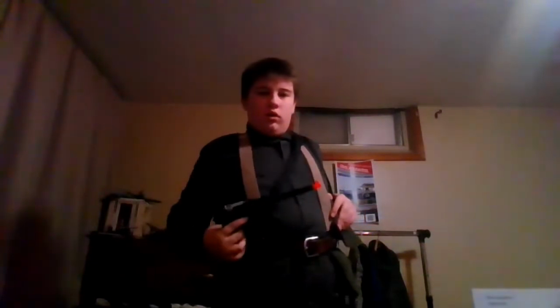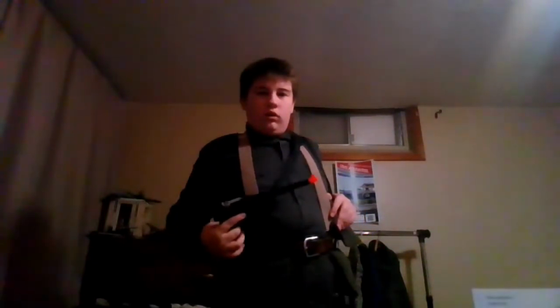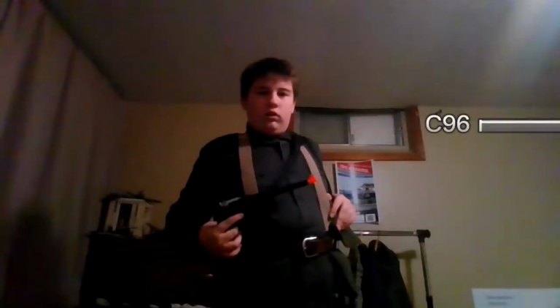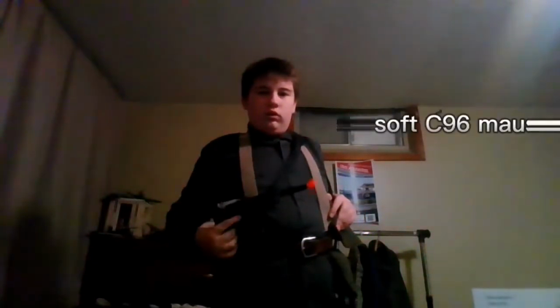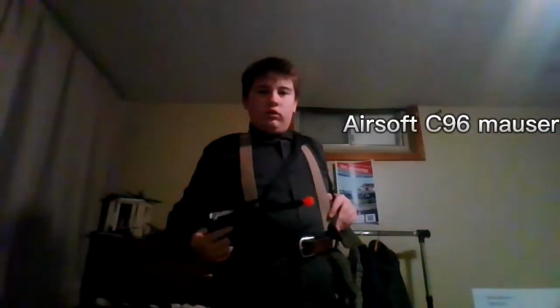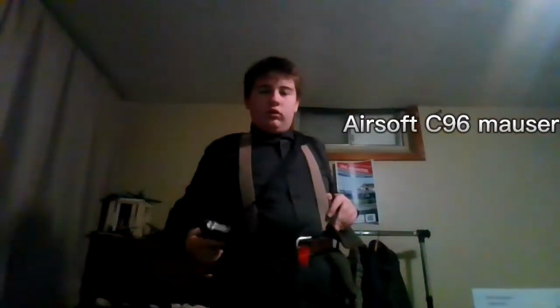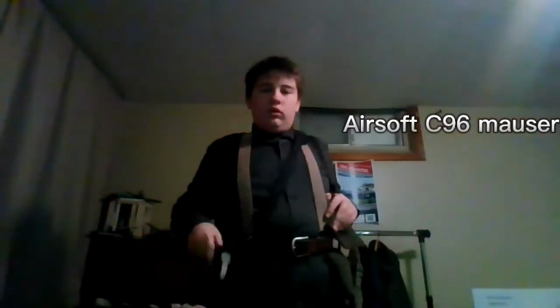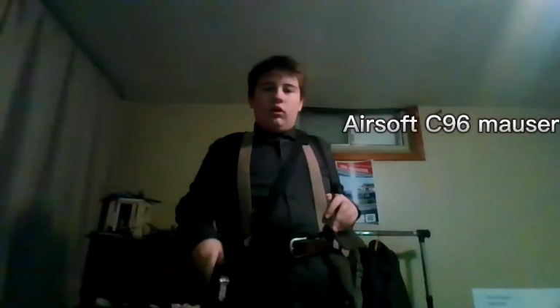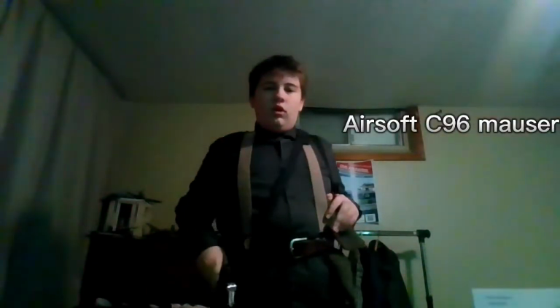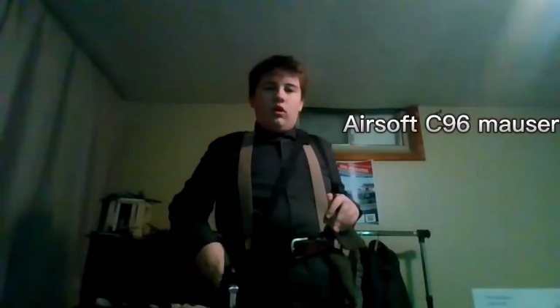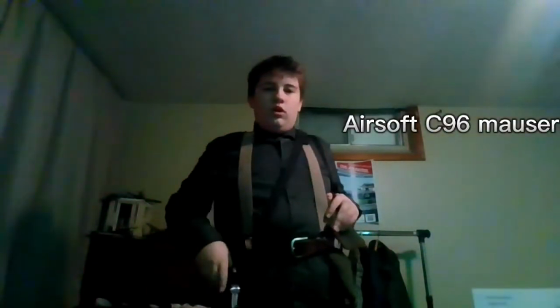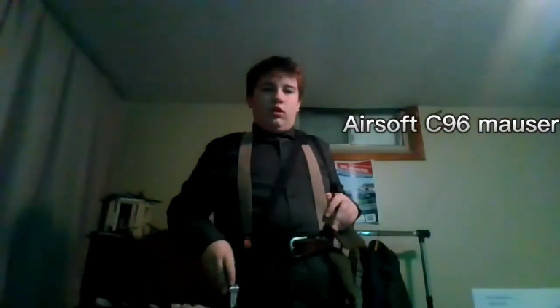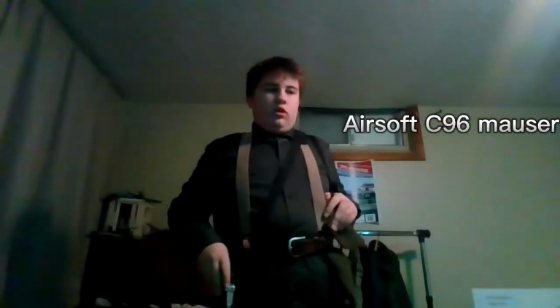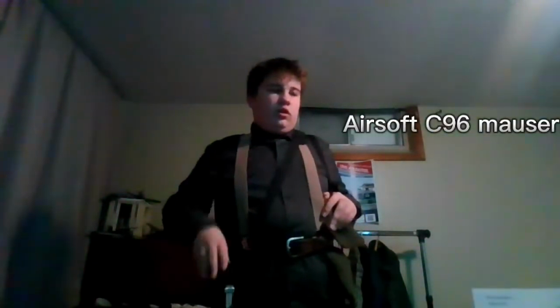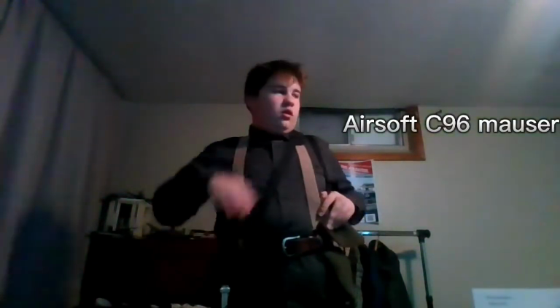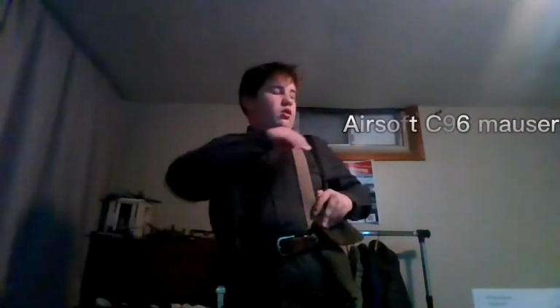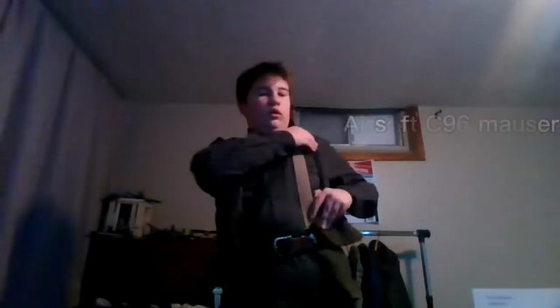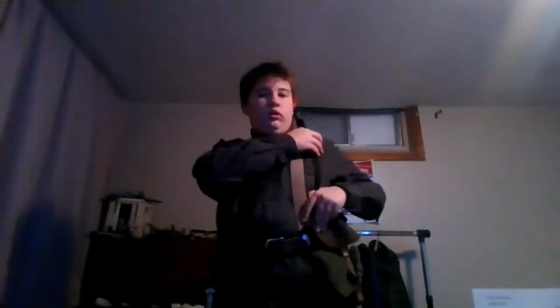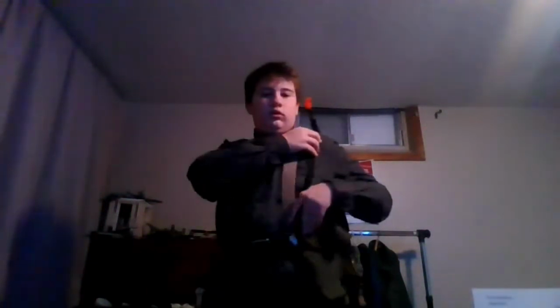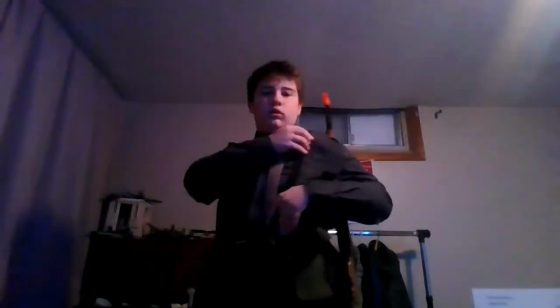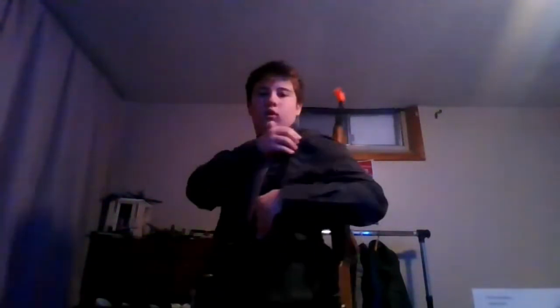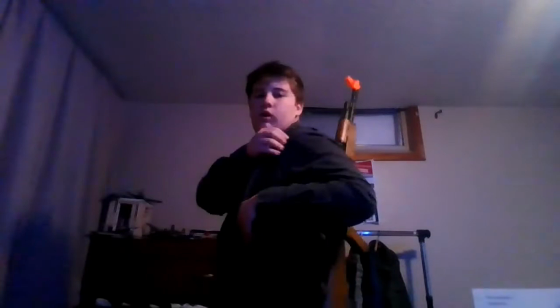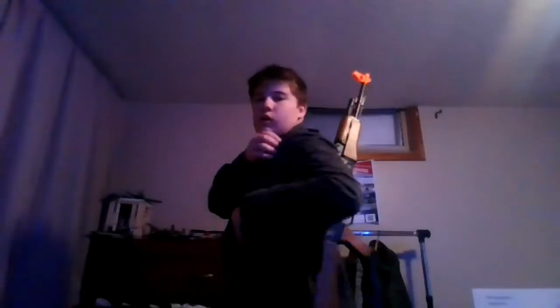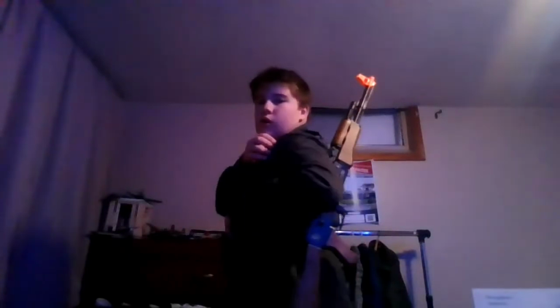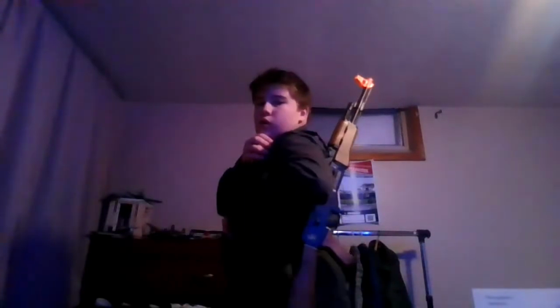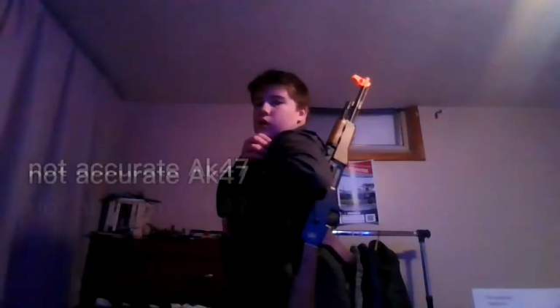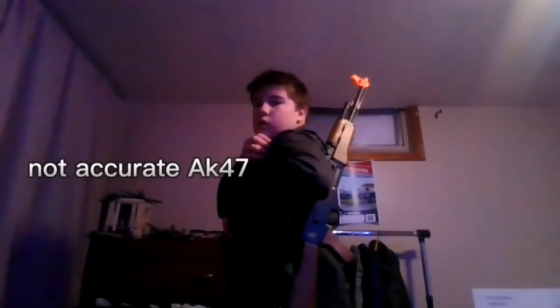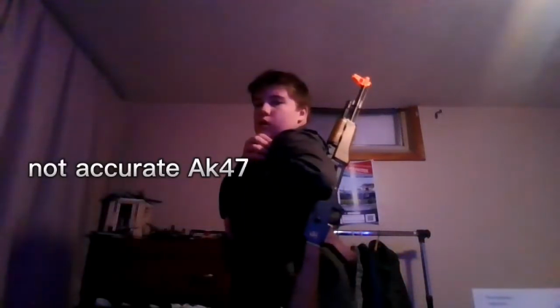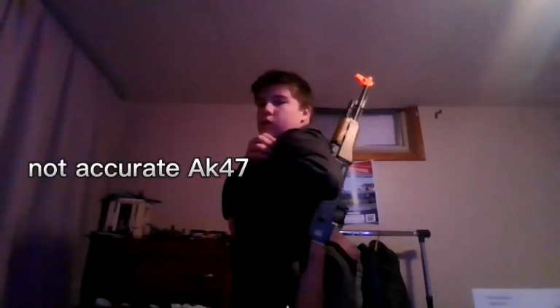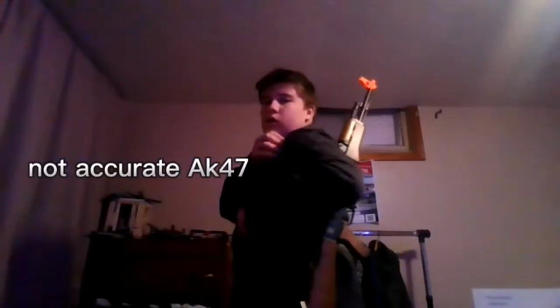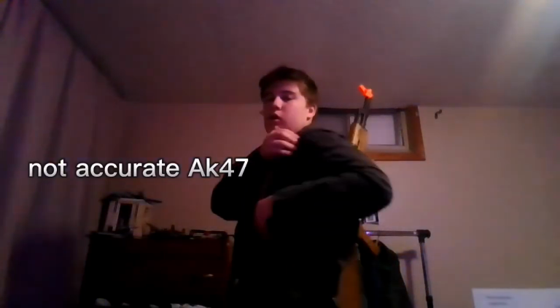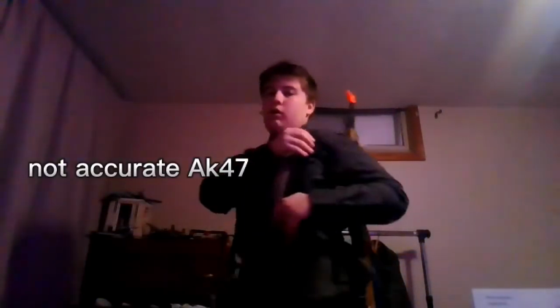Airsoft C96 Mauser. Not accurate — a K47.